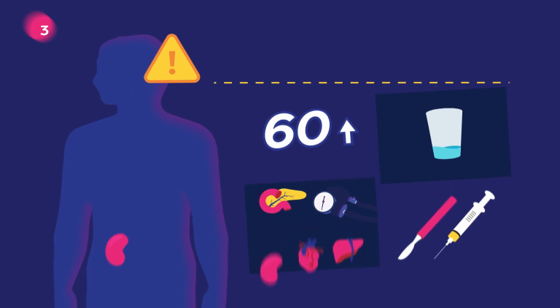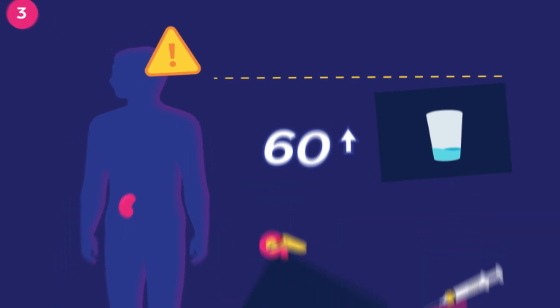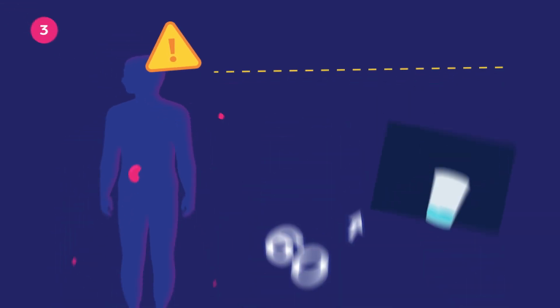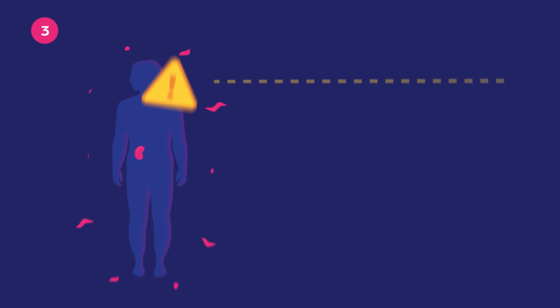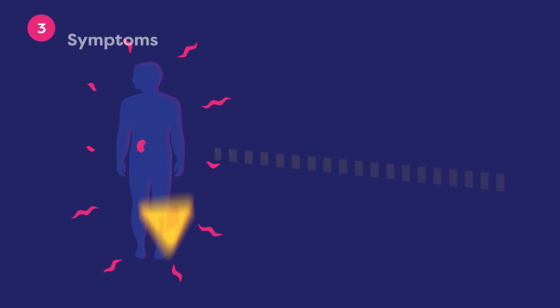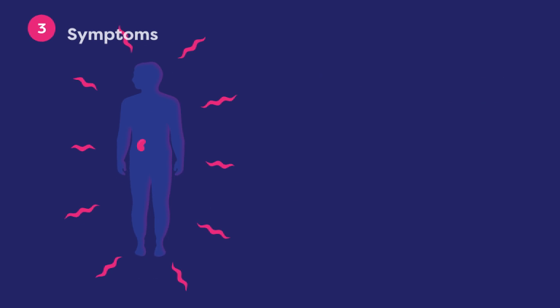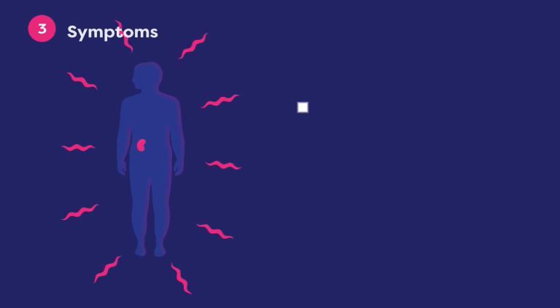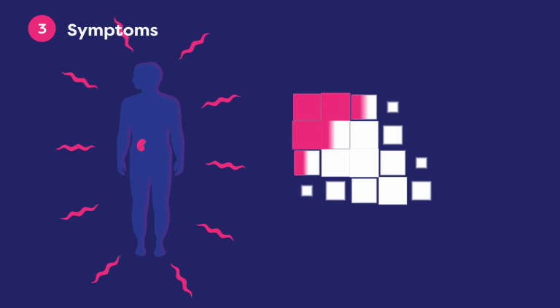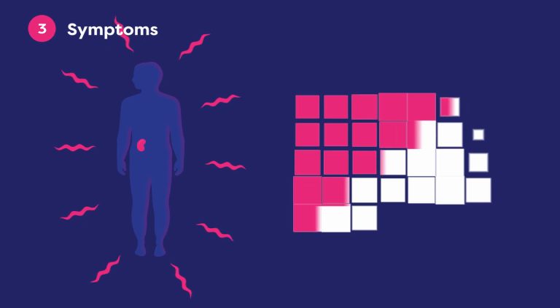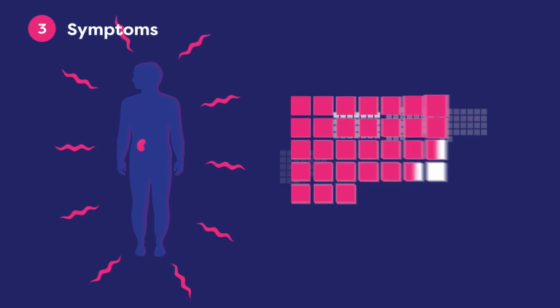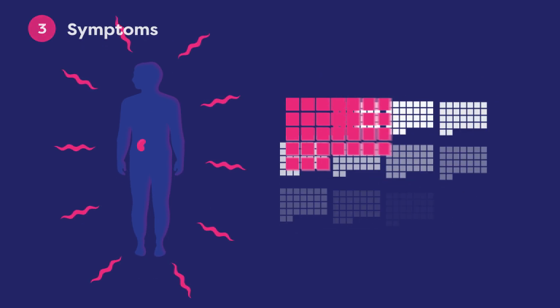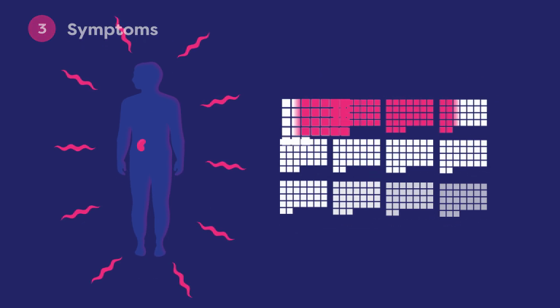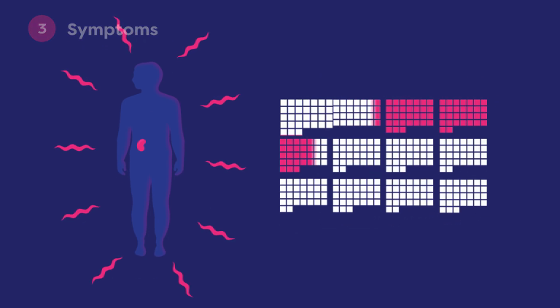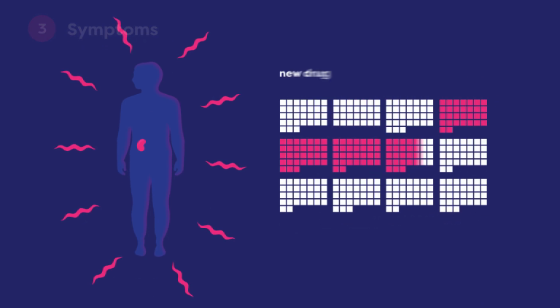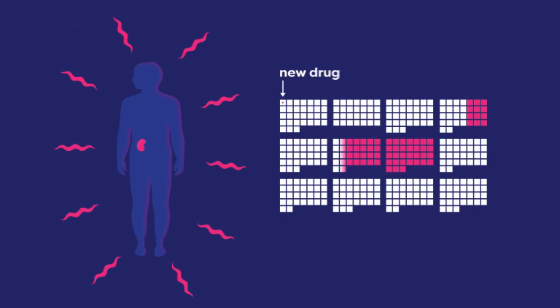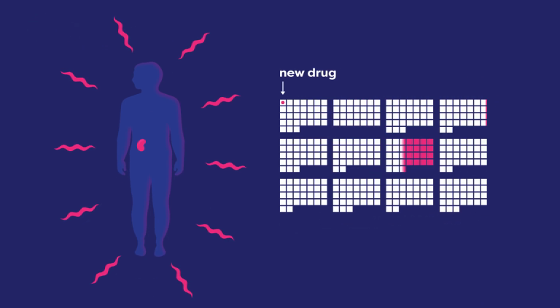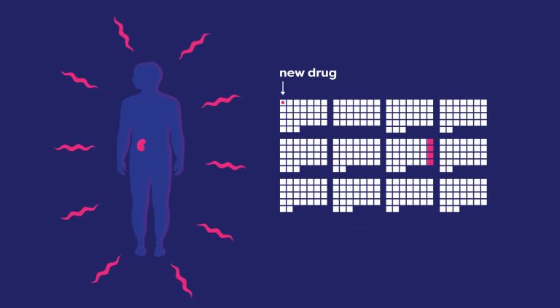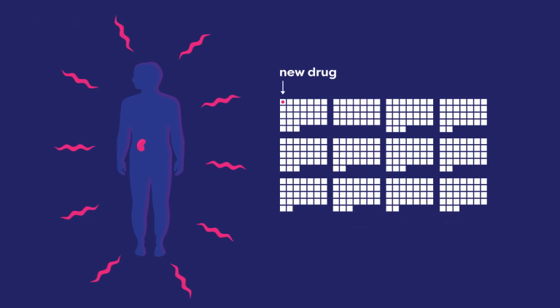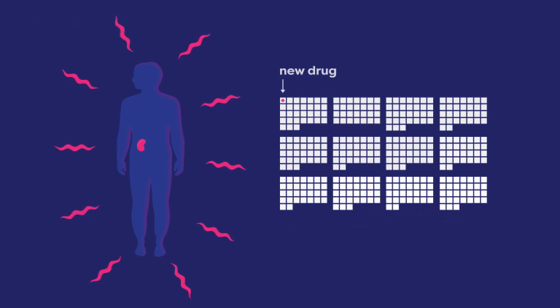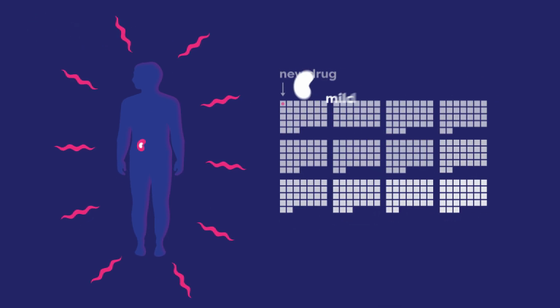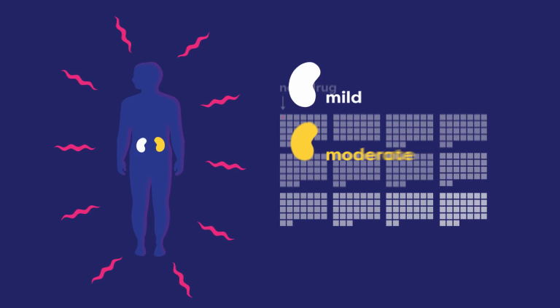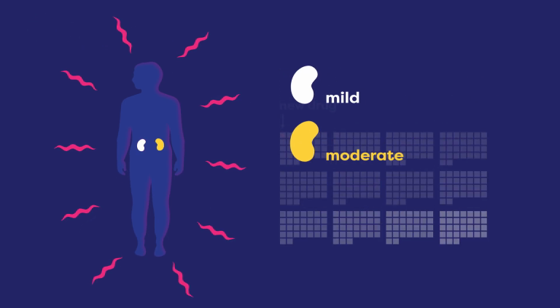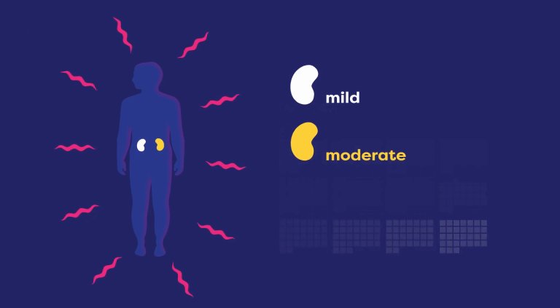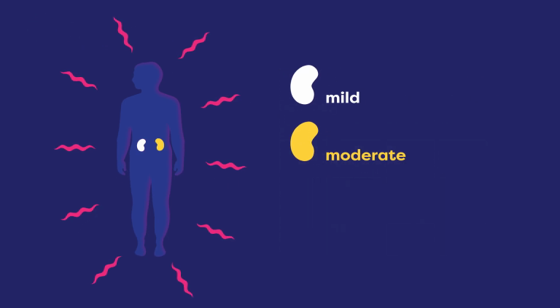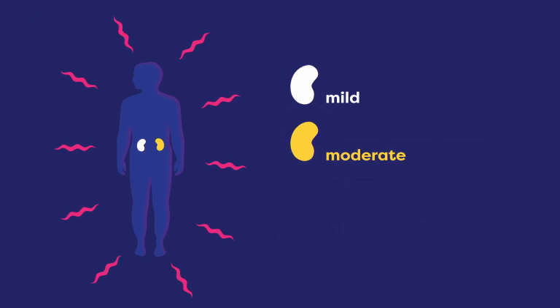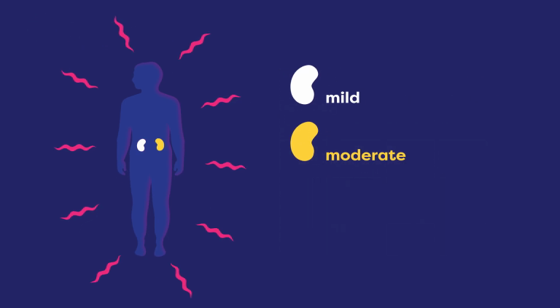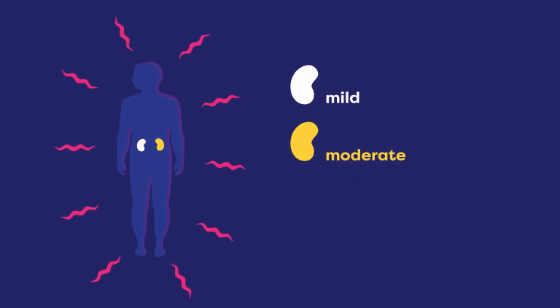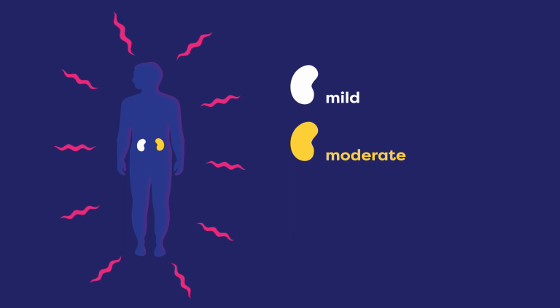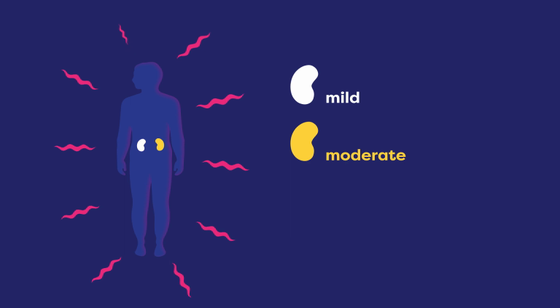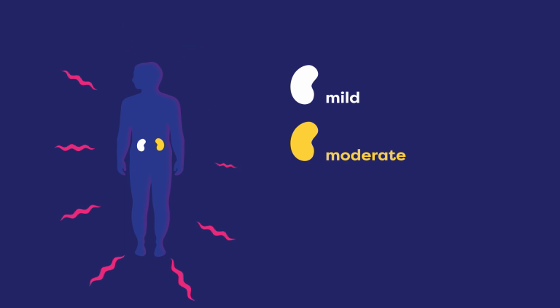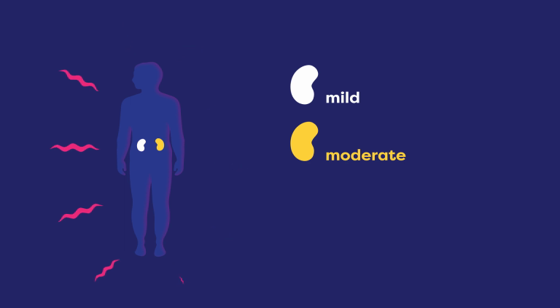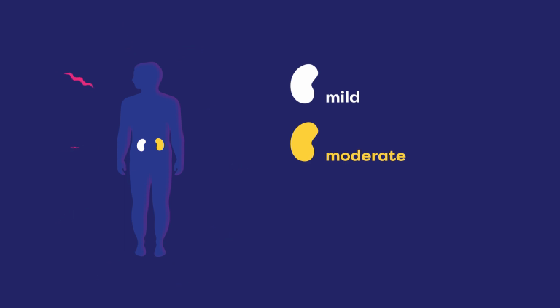Third, symptoms can occur days or months after starting a new drug. Most mild to moderate kidney injuries do not have any symptoms.